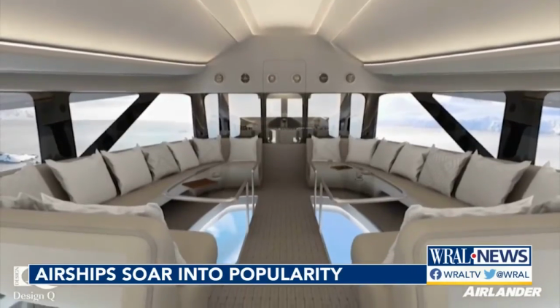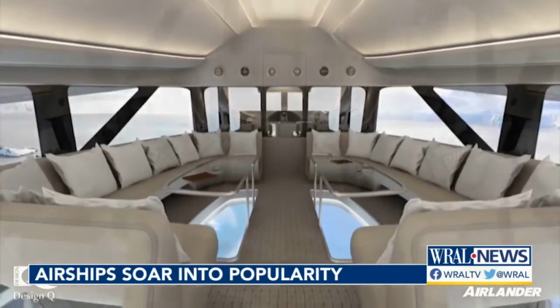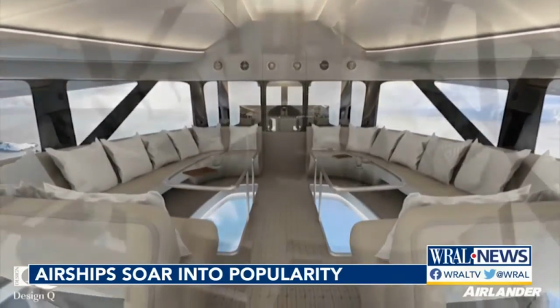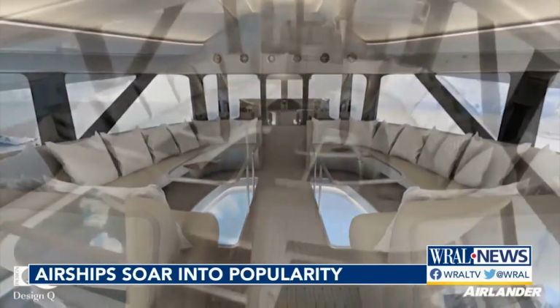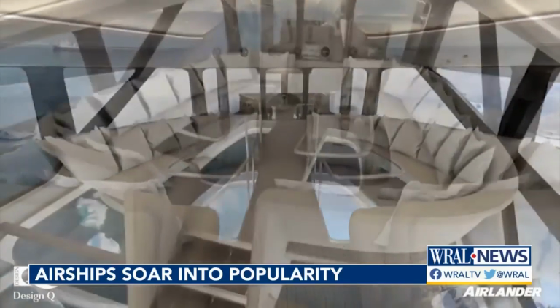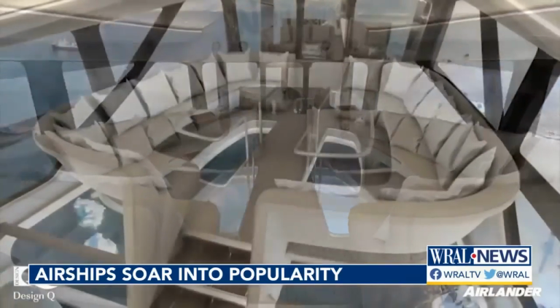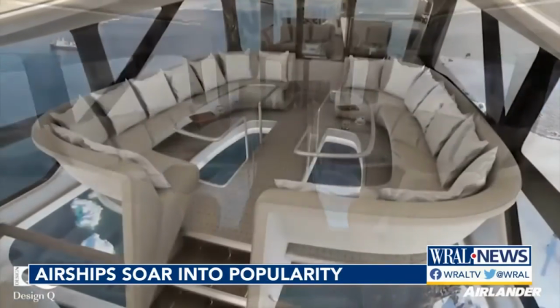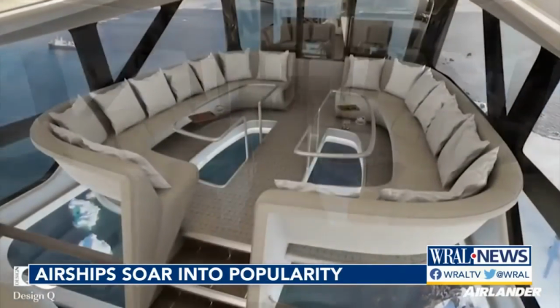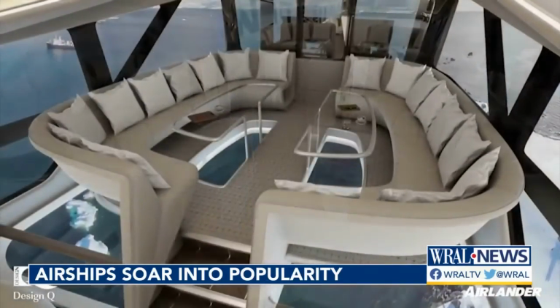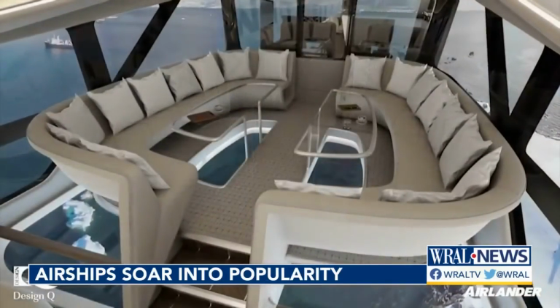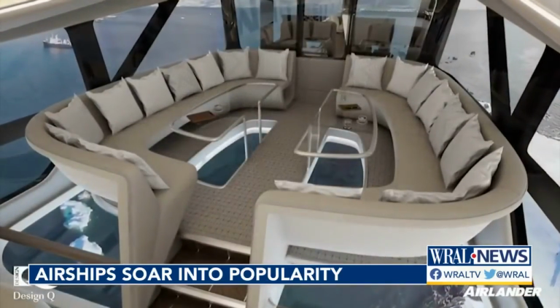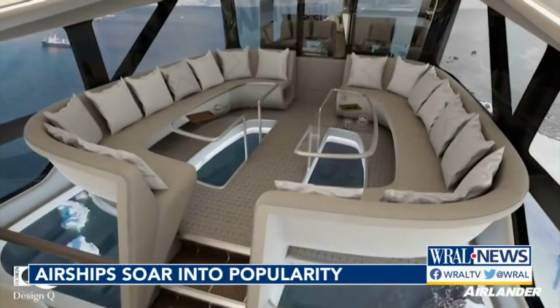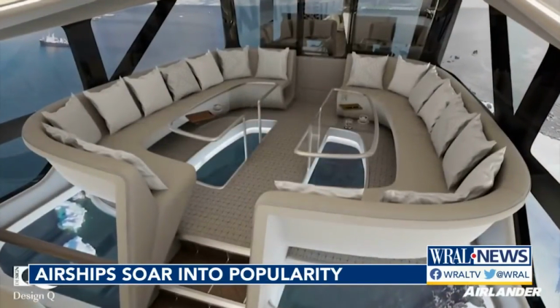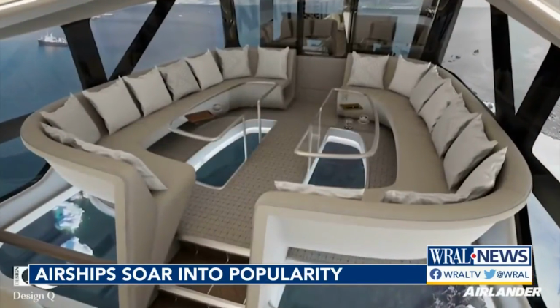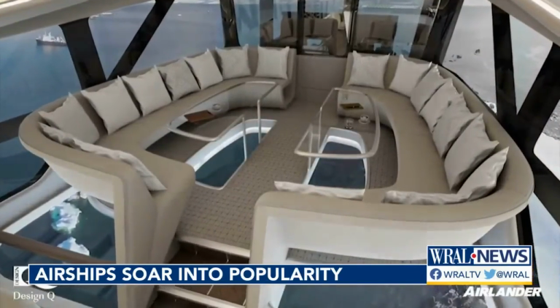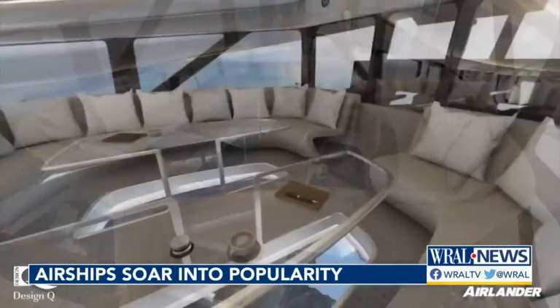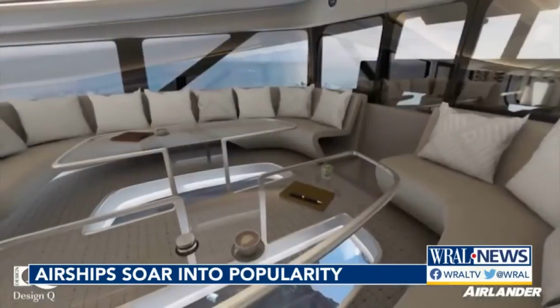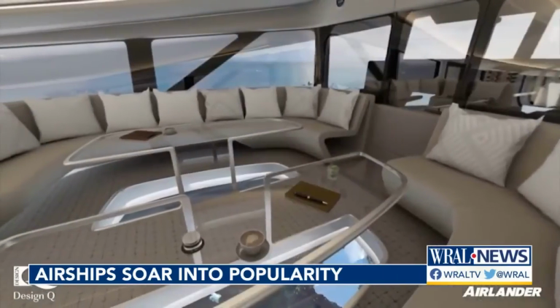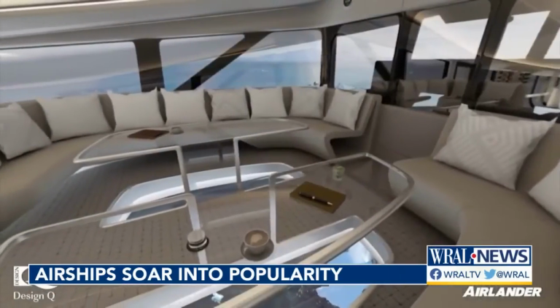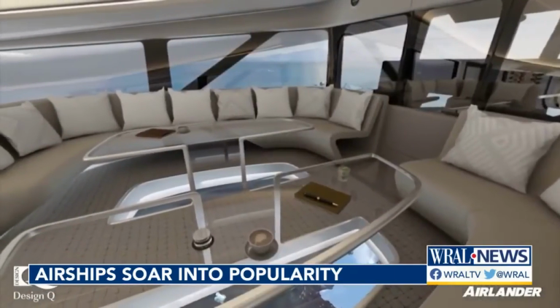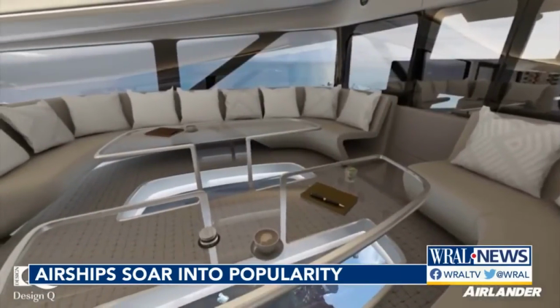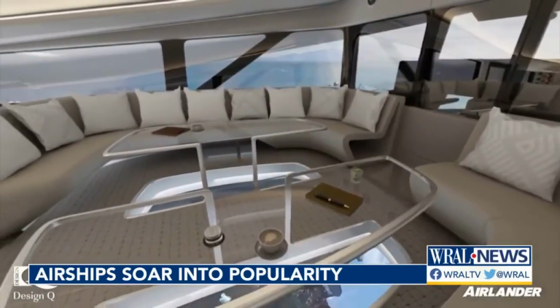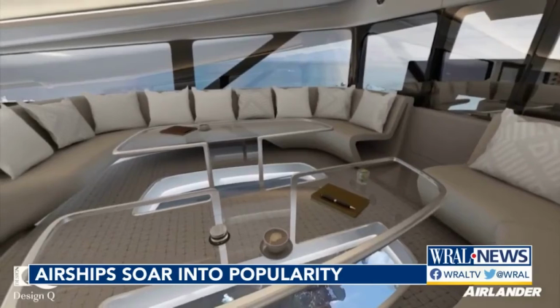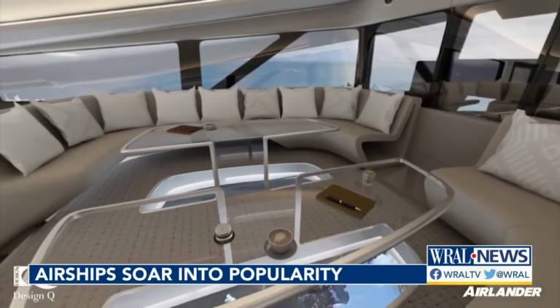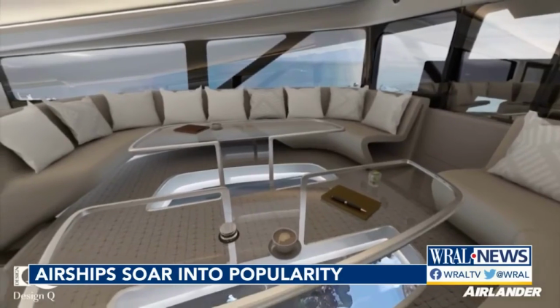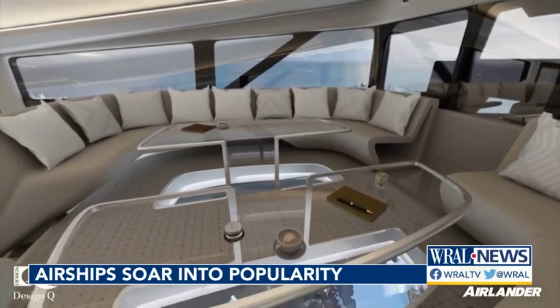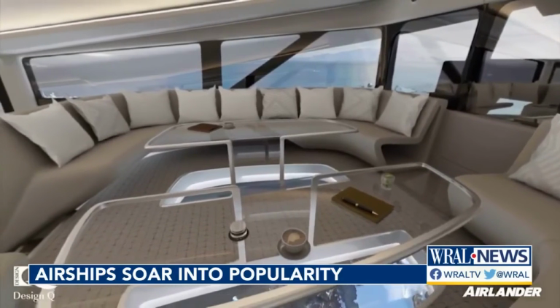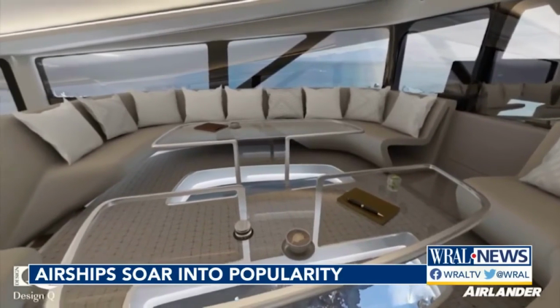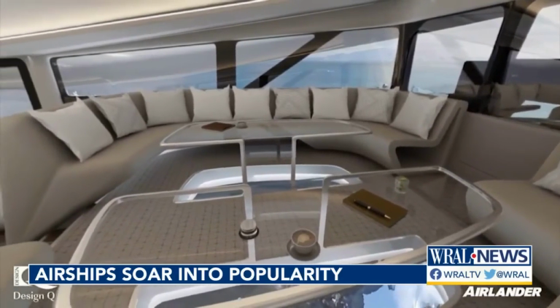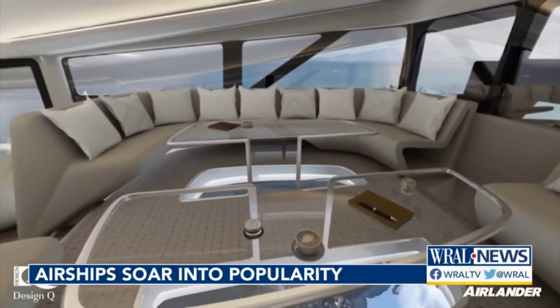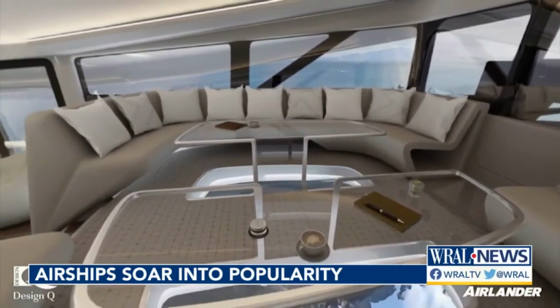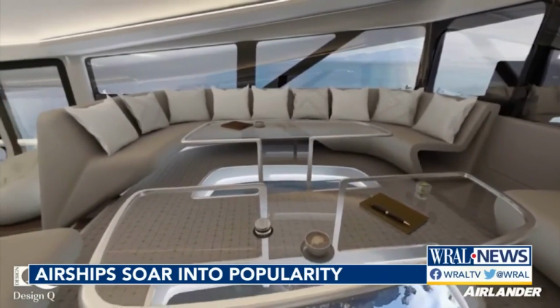Every seat is accessible to the aisle. You can move around. Big windows, flying much lower. It's very gentle.